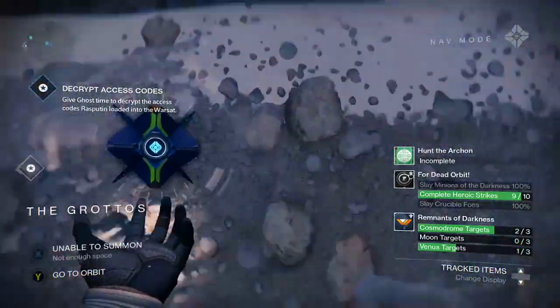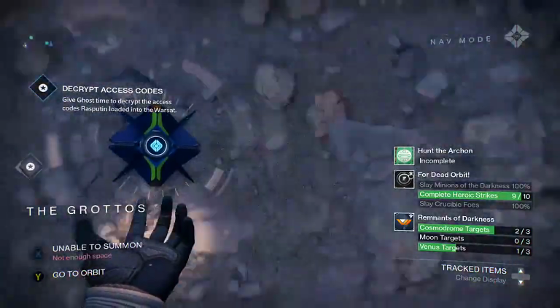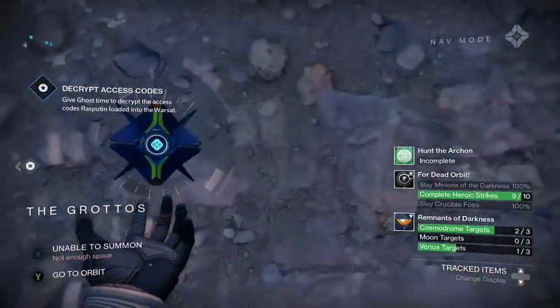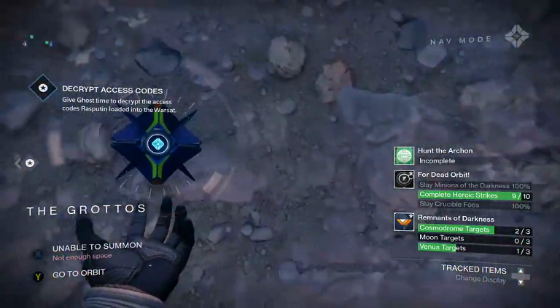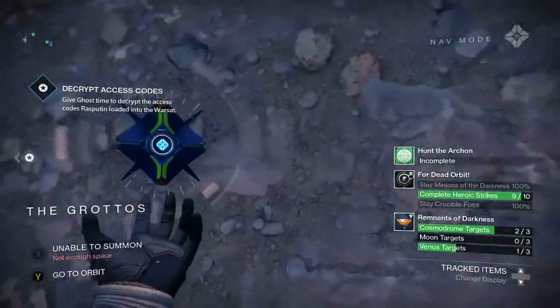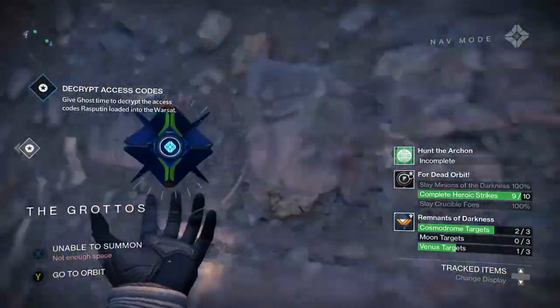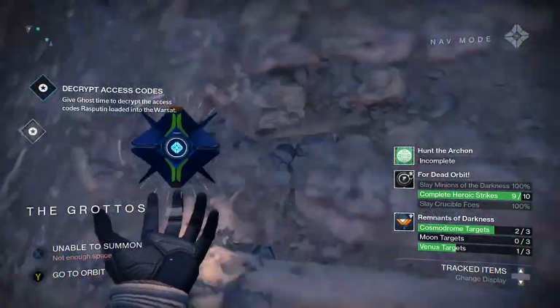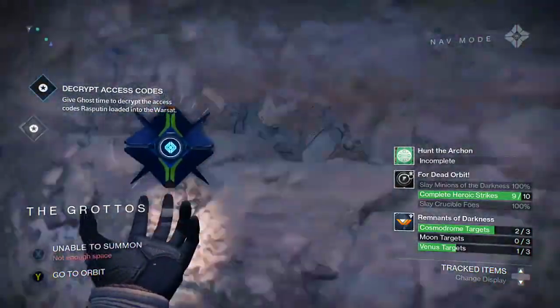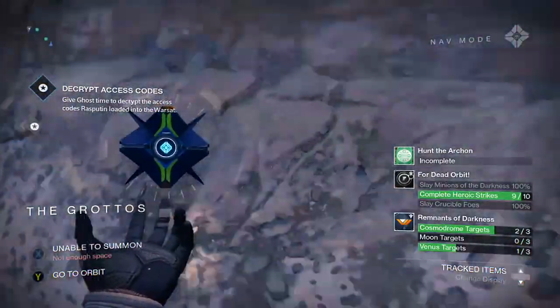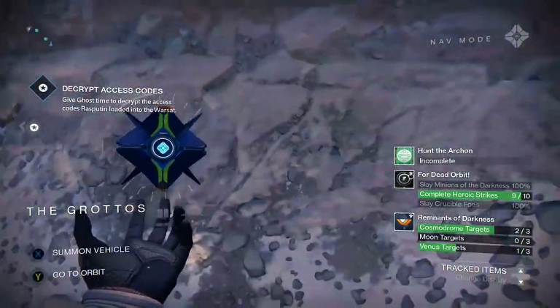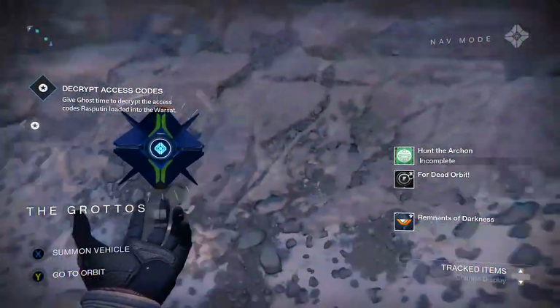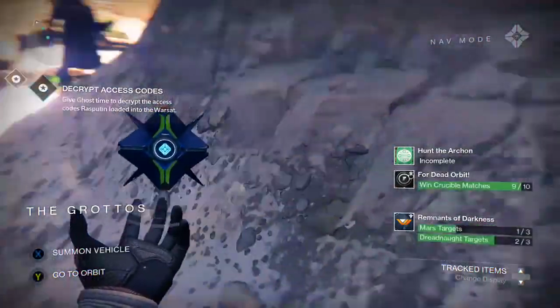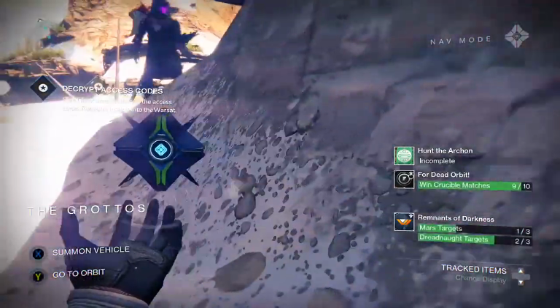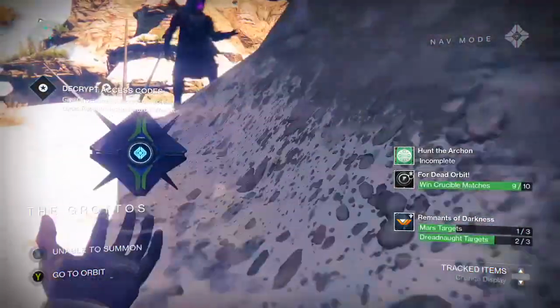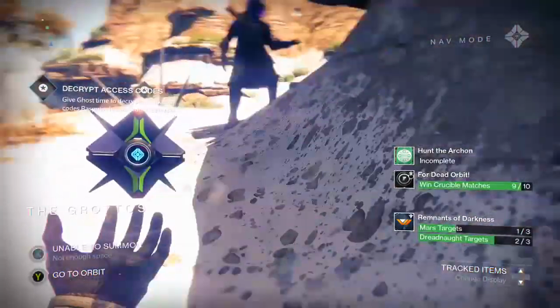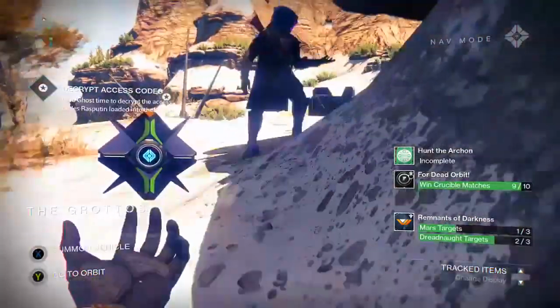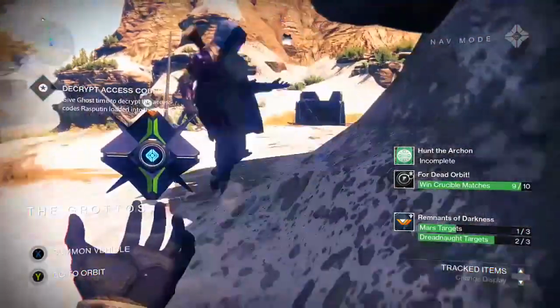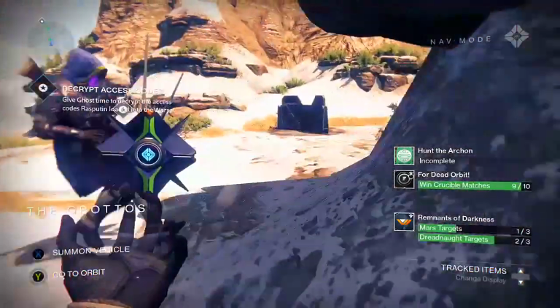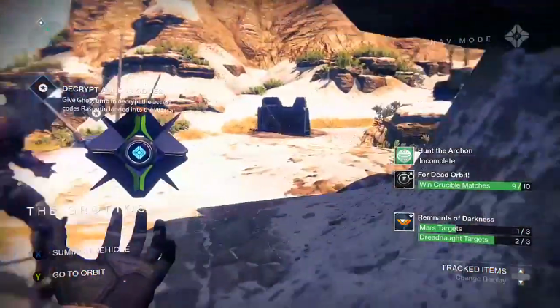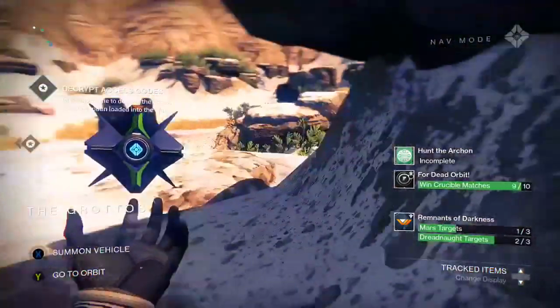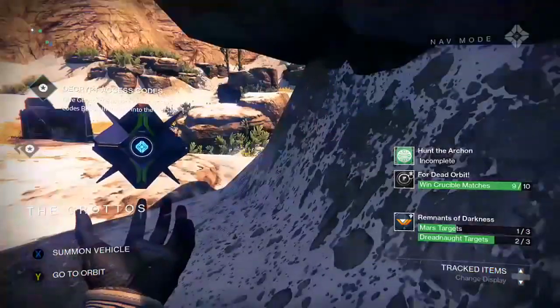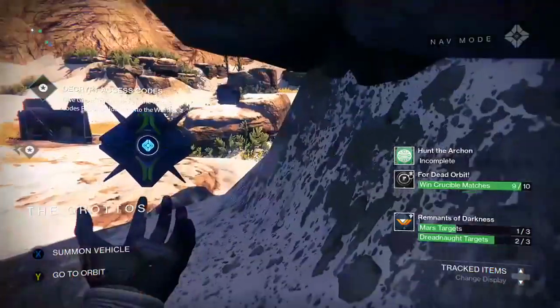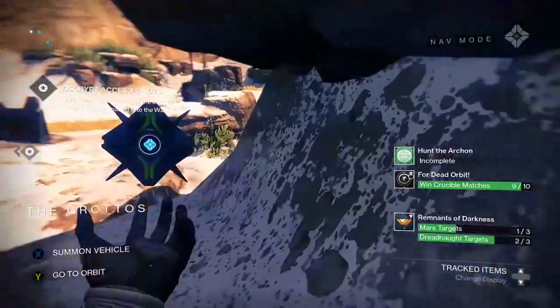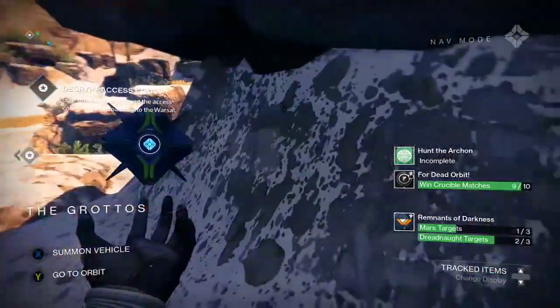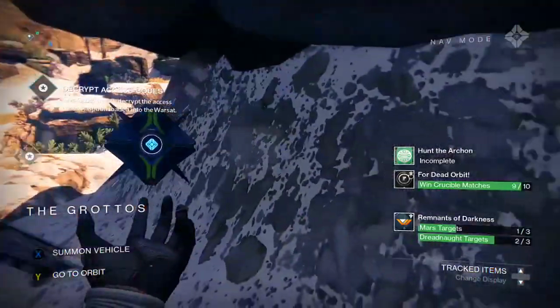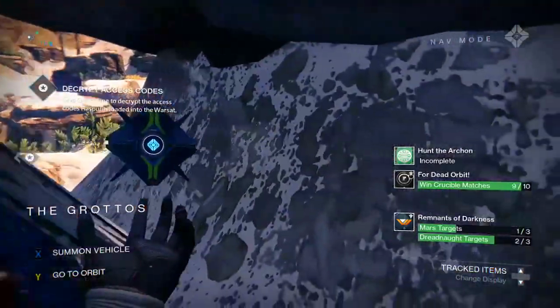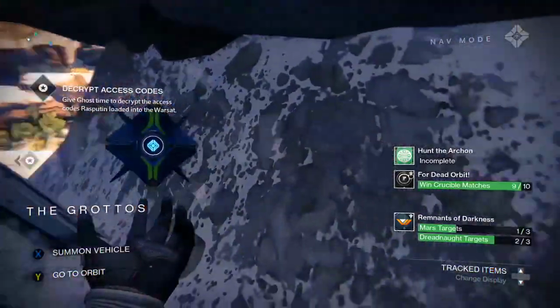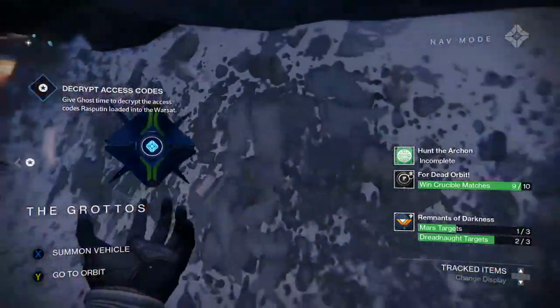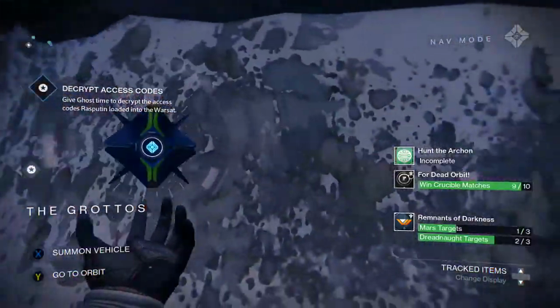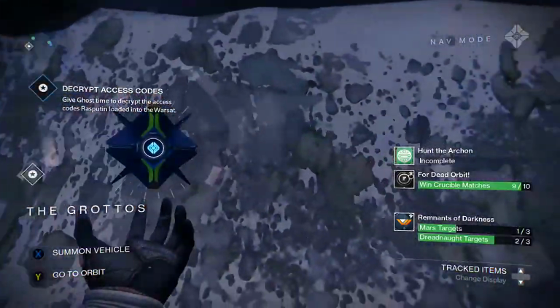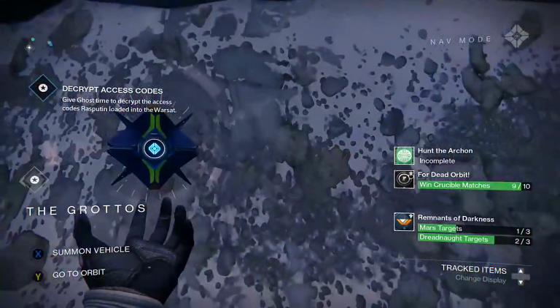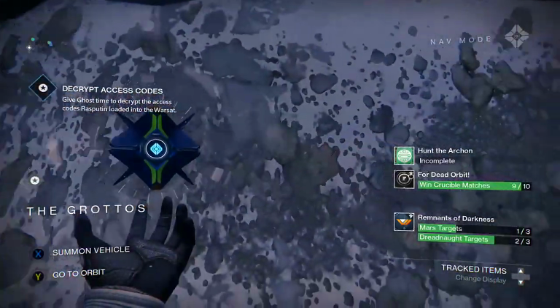Well, I found an easier way to do this. Basically what I'm going to do is glitch into this wall right here, and then I'm going to stand underneath the warsat while it's going on.